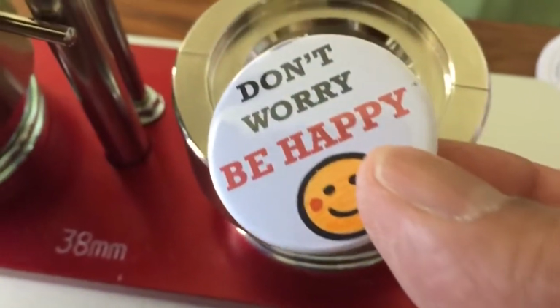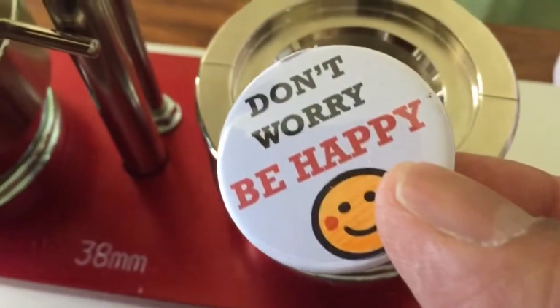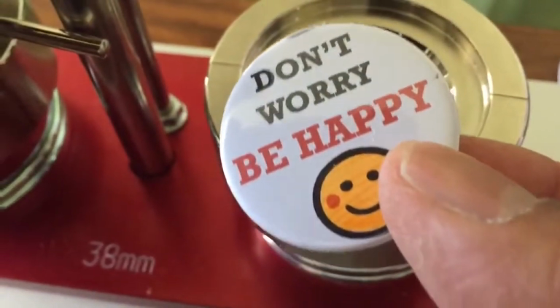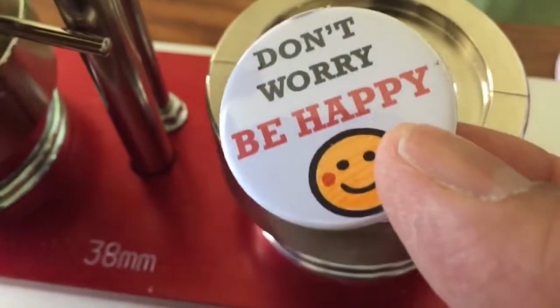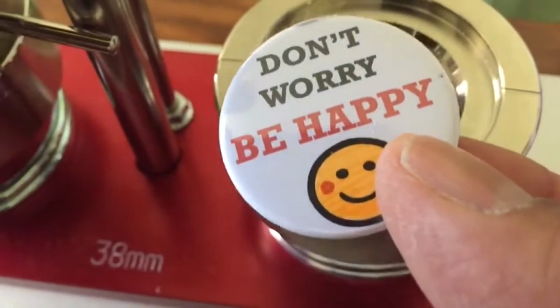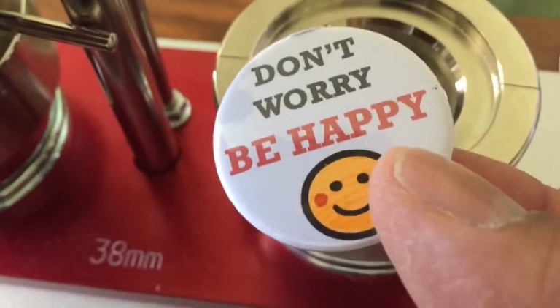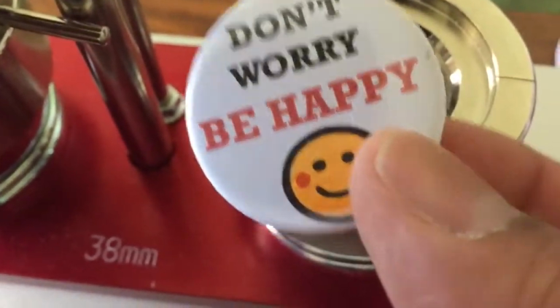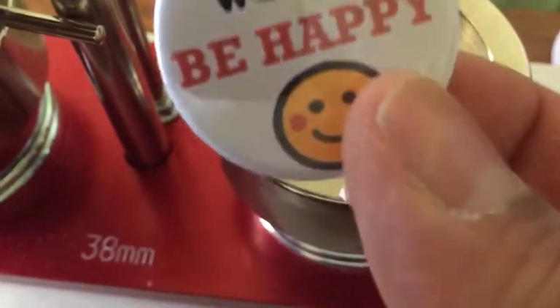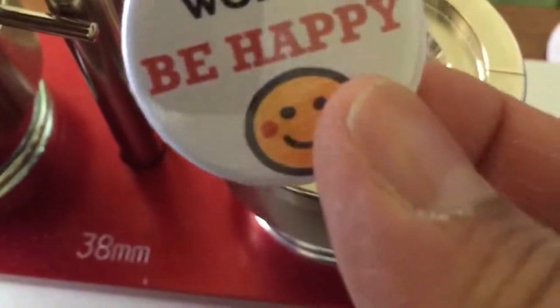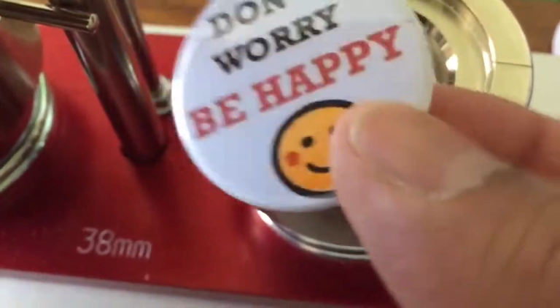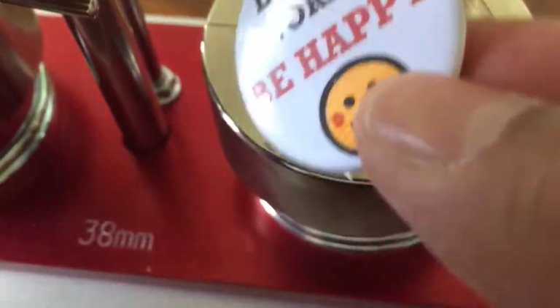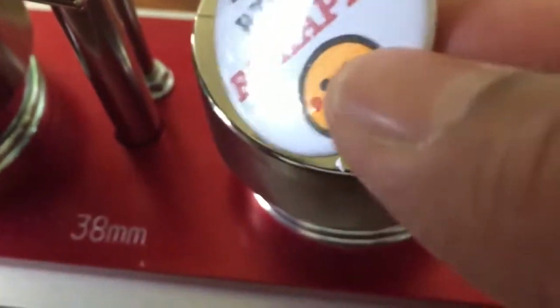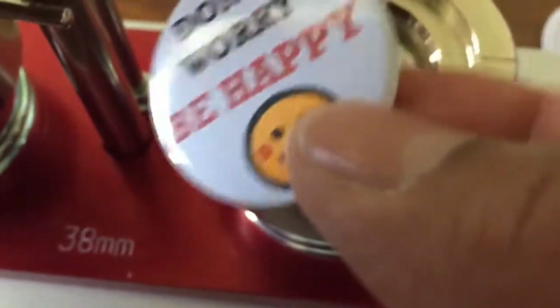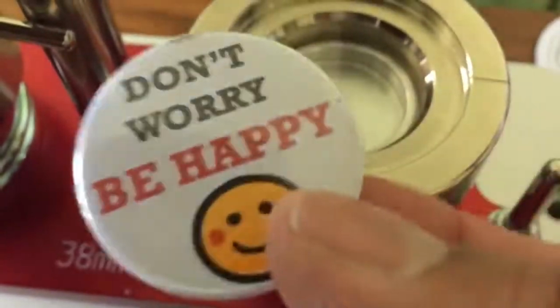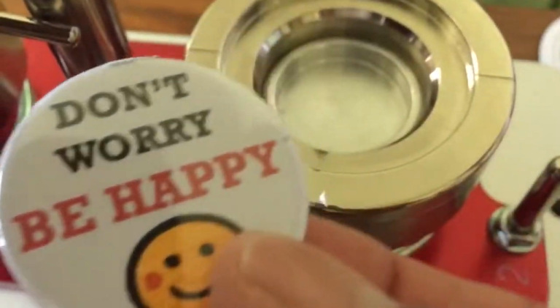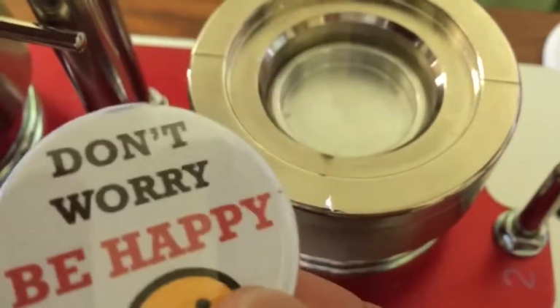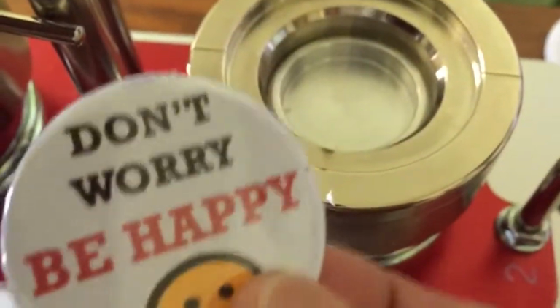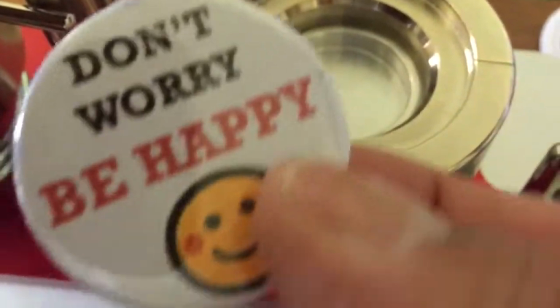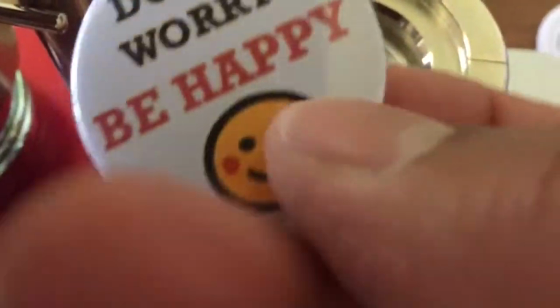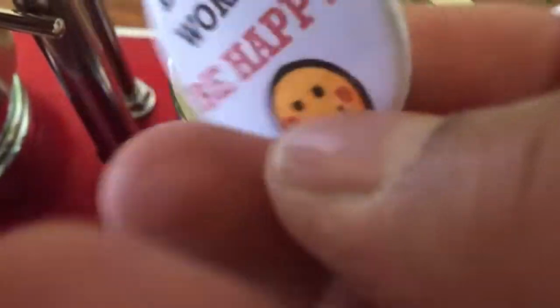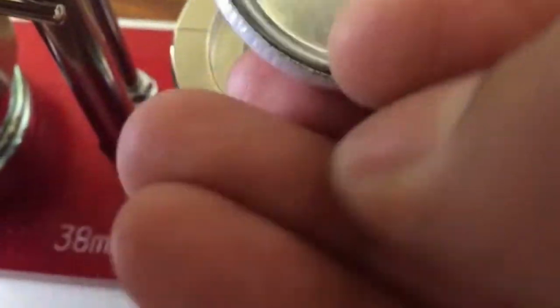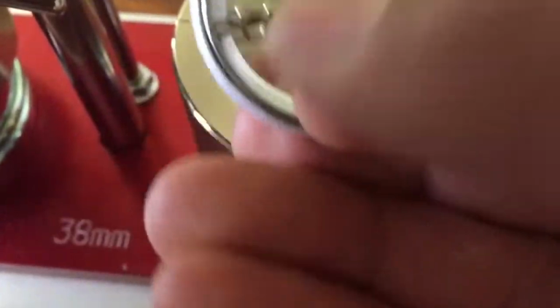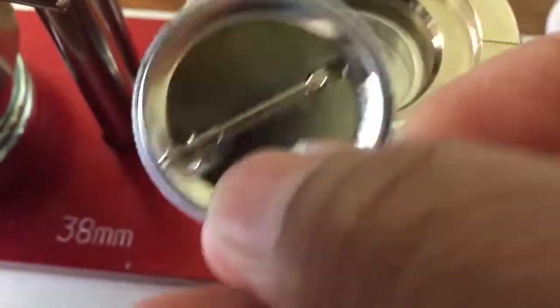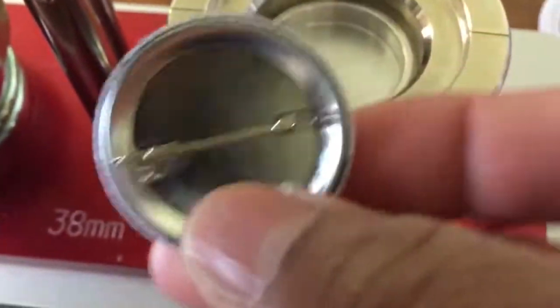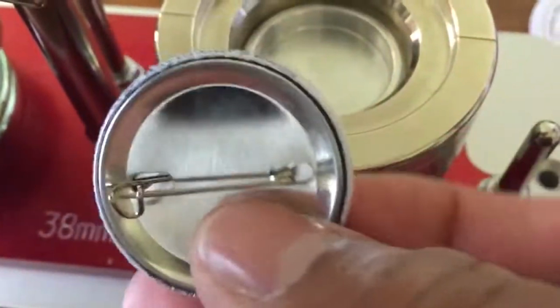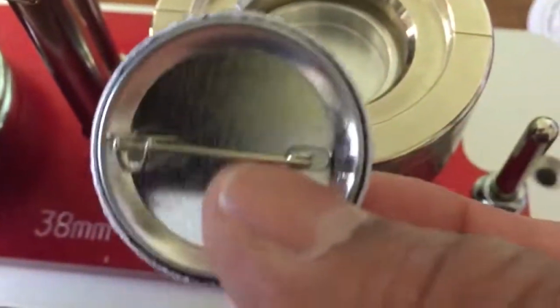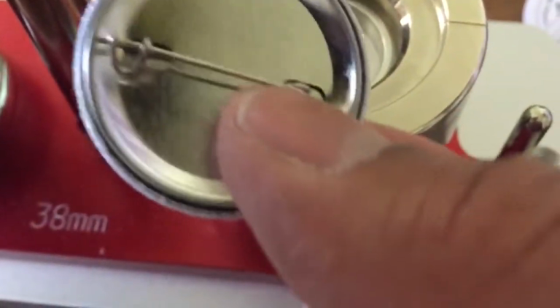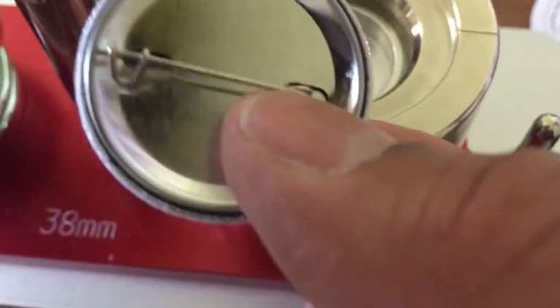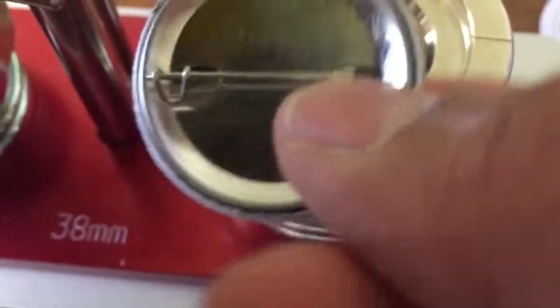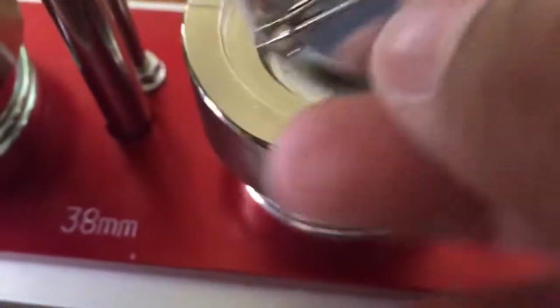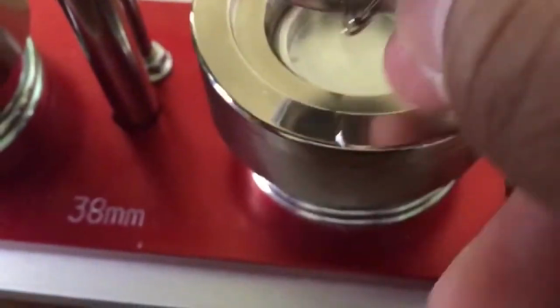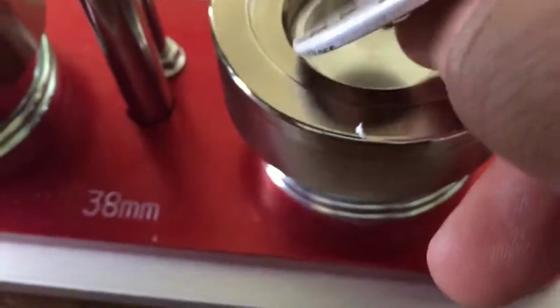That's the badge — all fully made up. Don't worry, be happy.